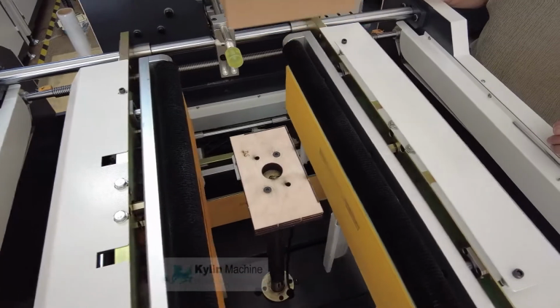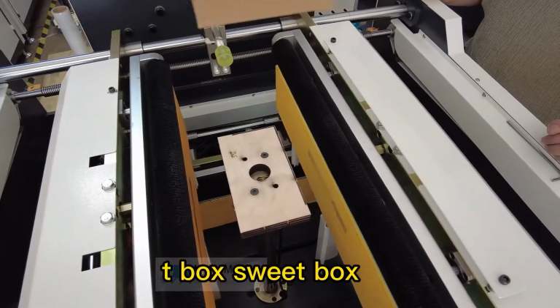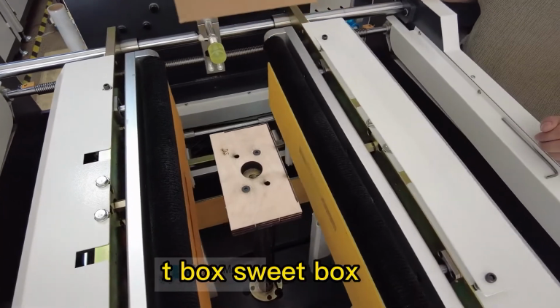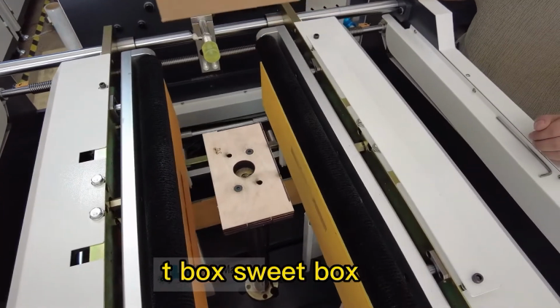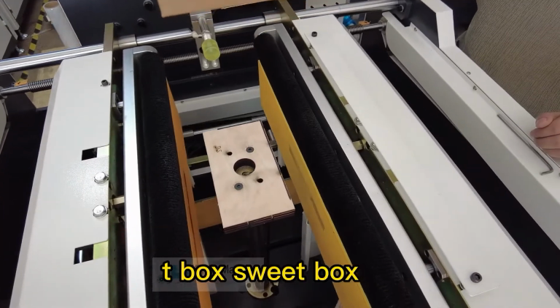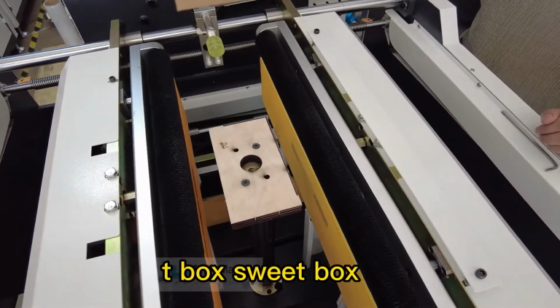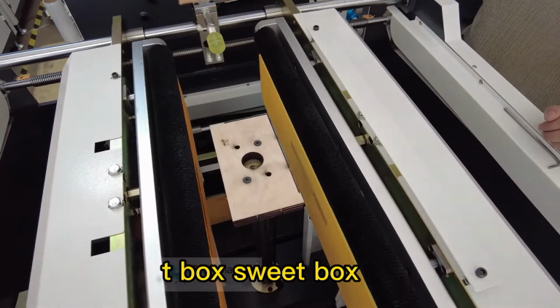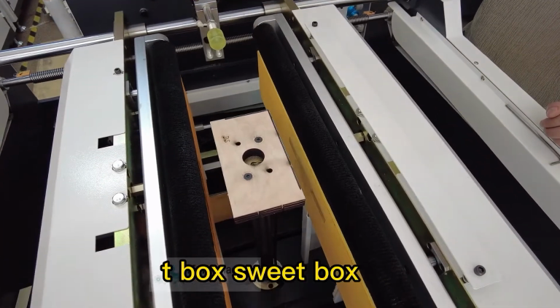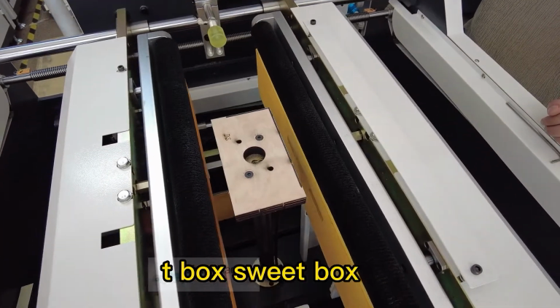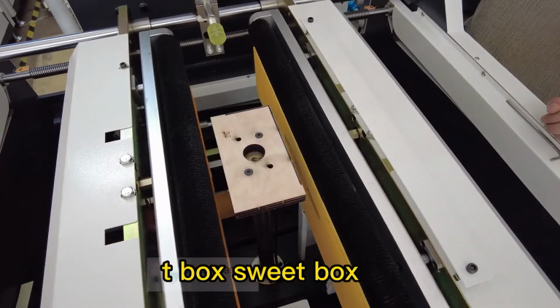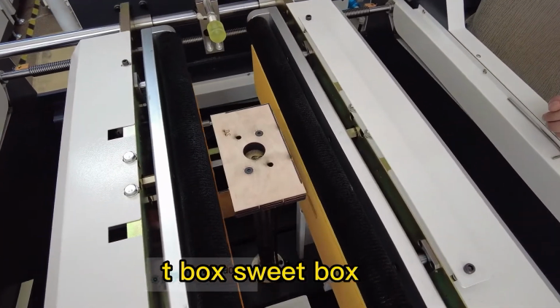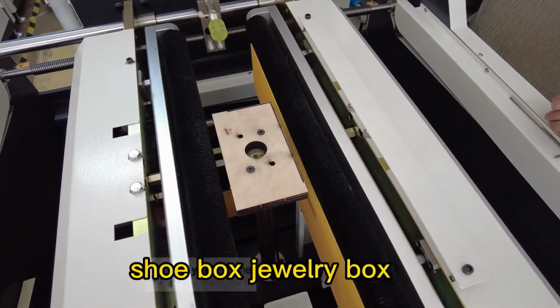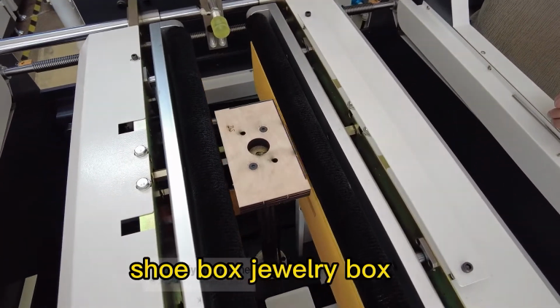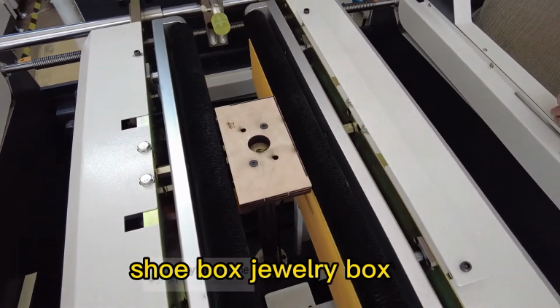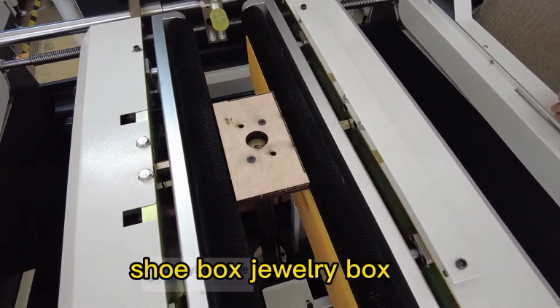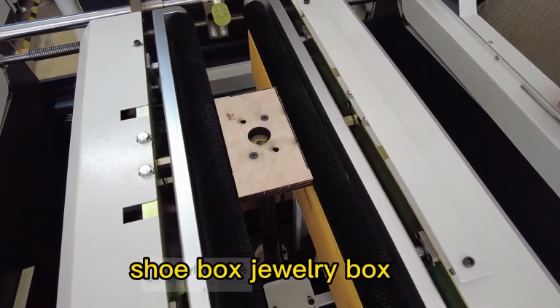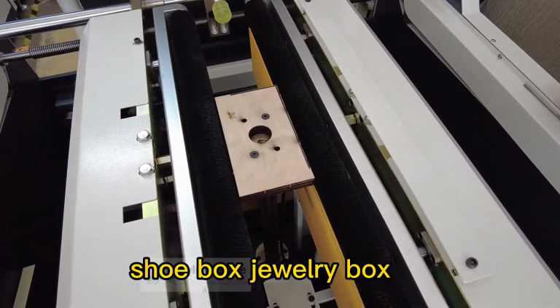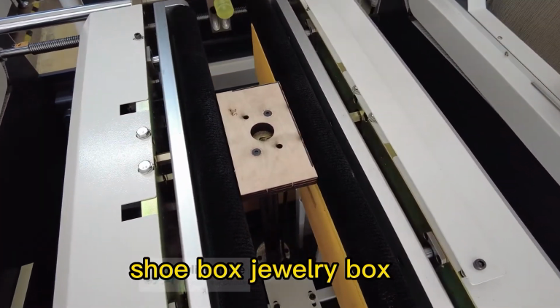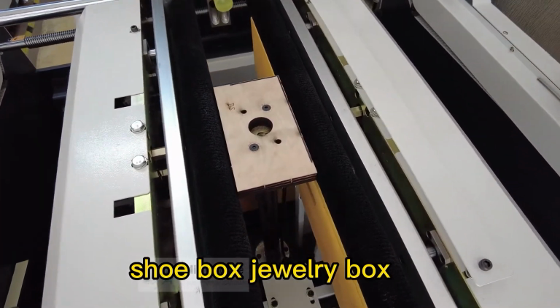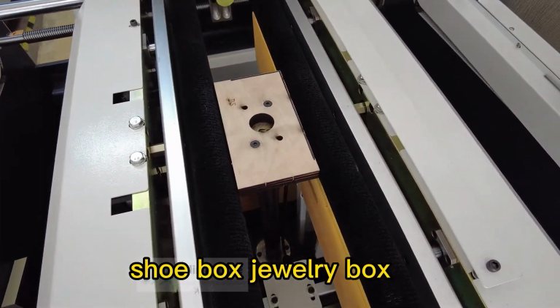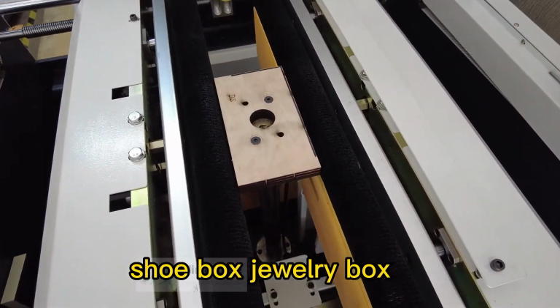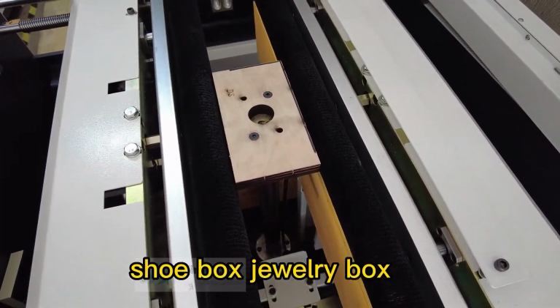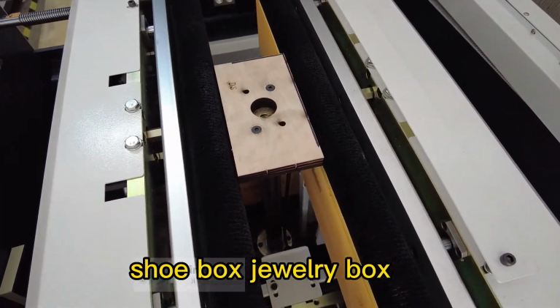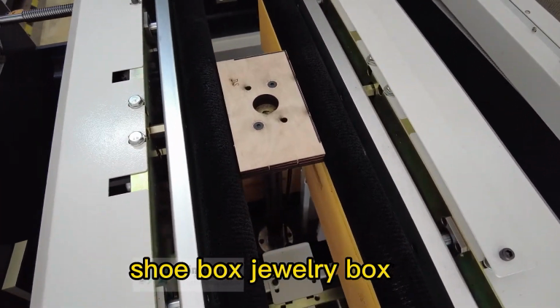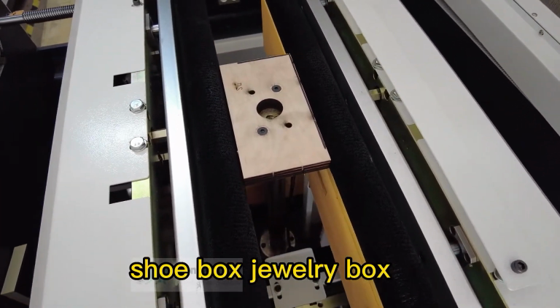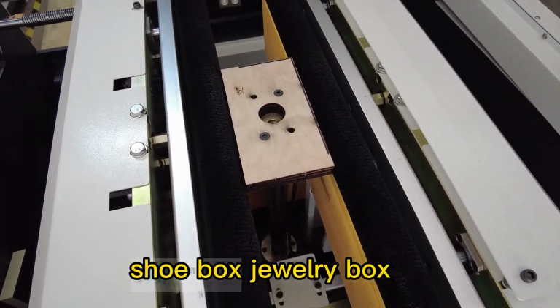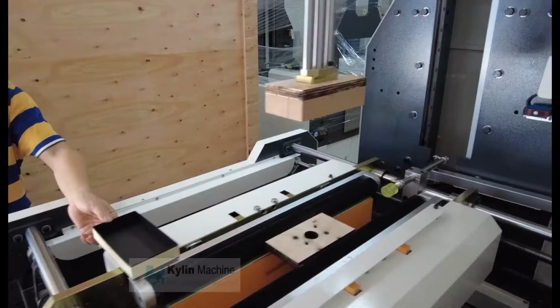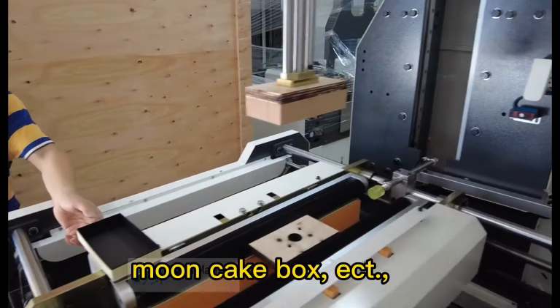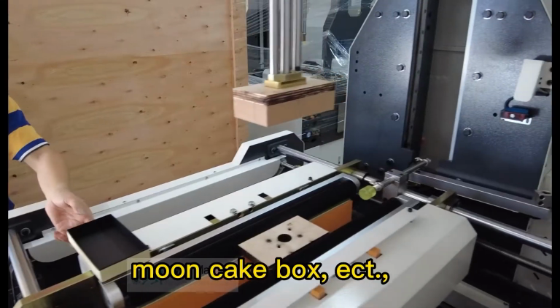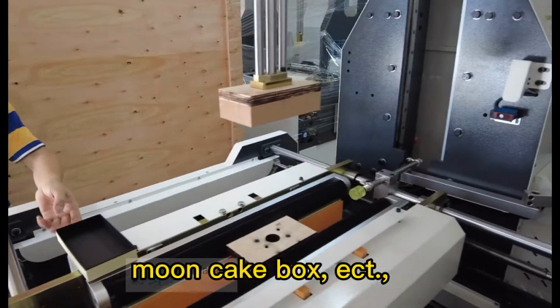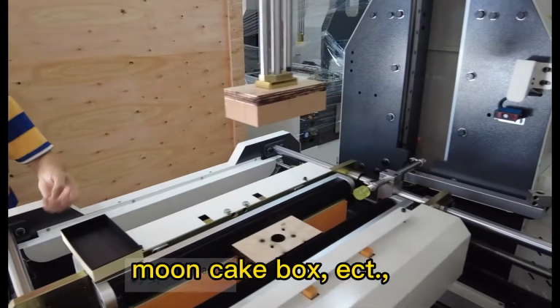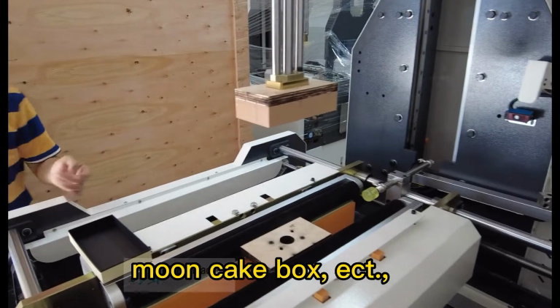It is the most advanced machinery for making phone boxes, tea boxes, sweet boxes, shoe boxes, jewelry boxes, and moon gift boxes.